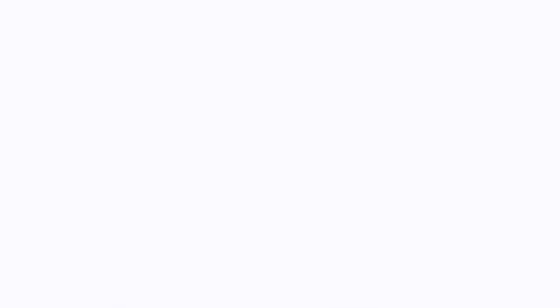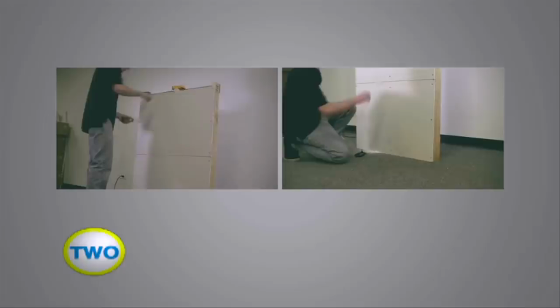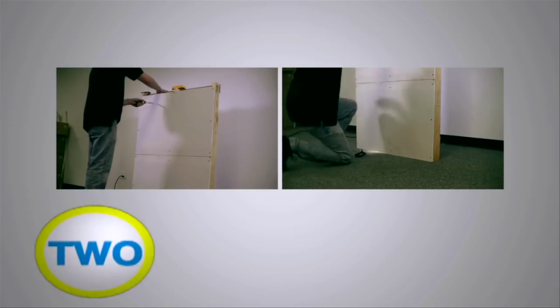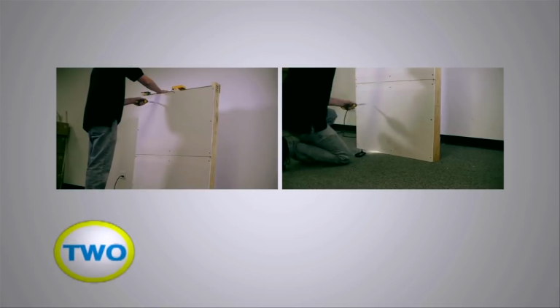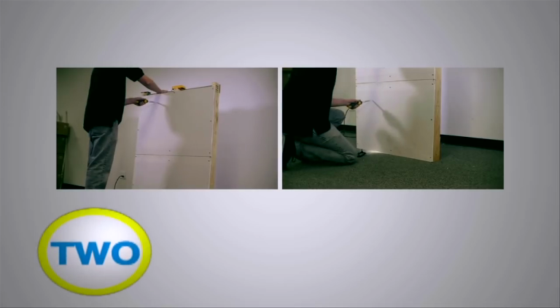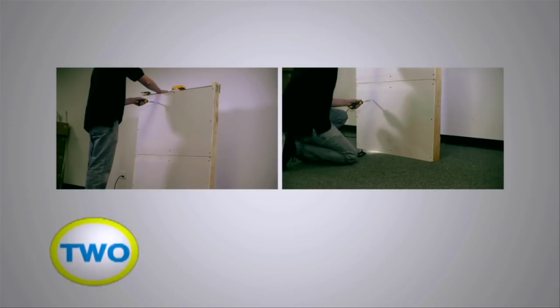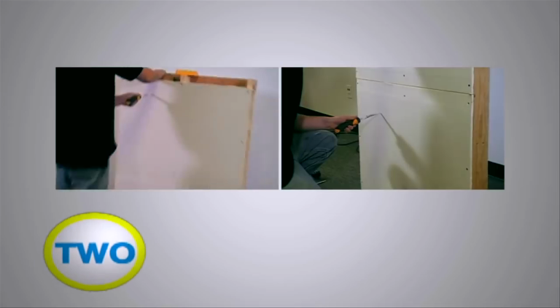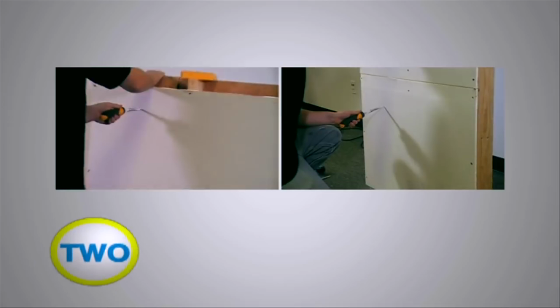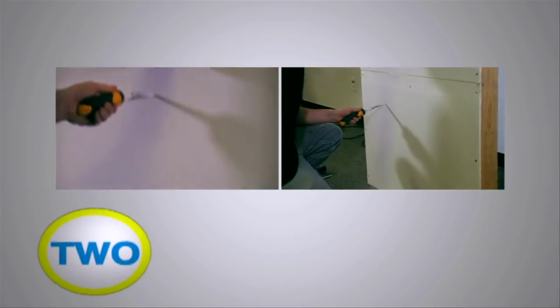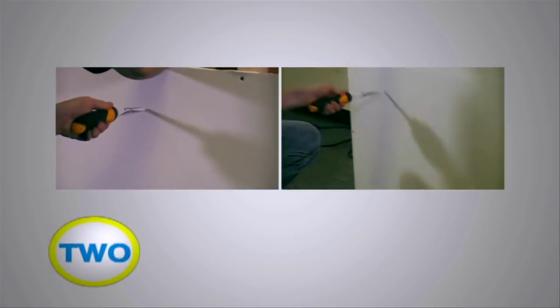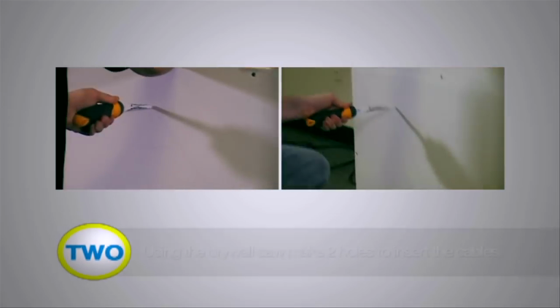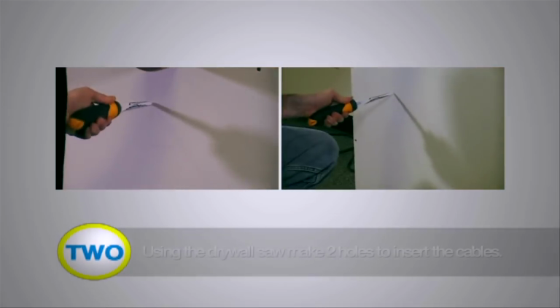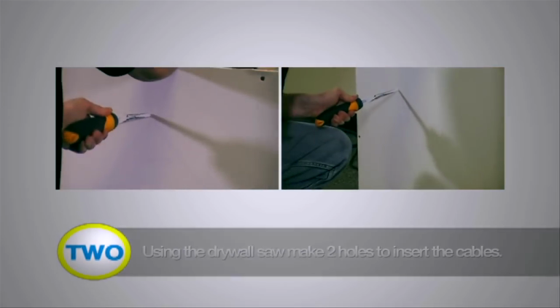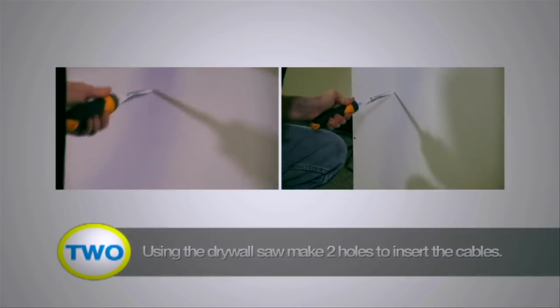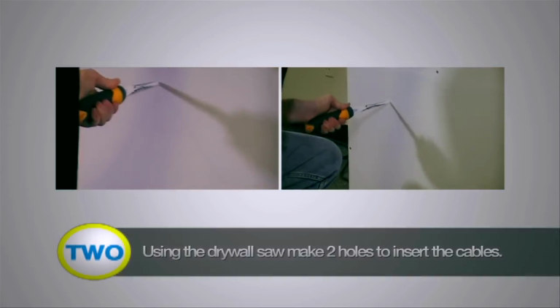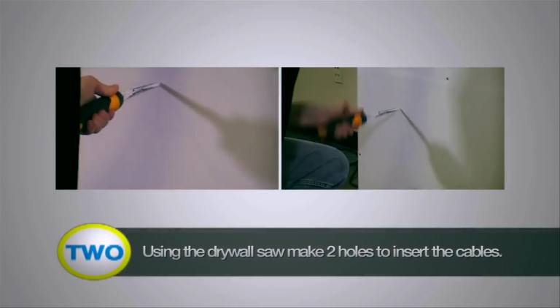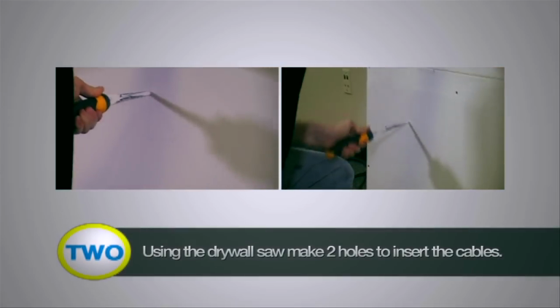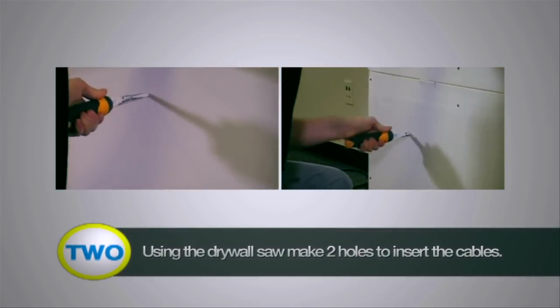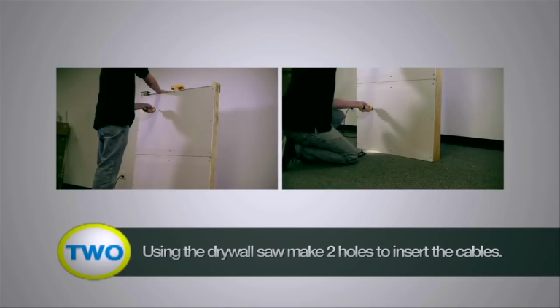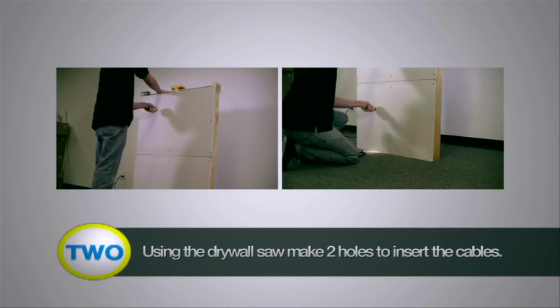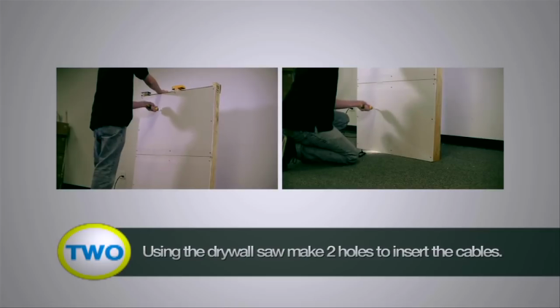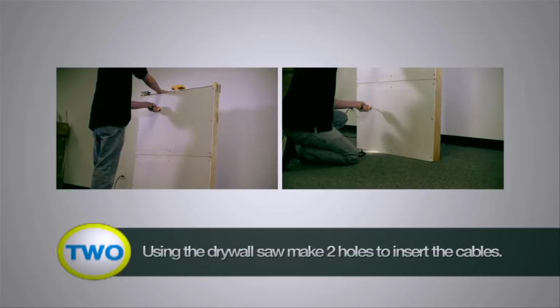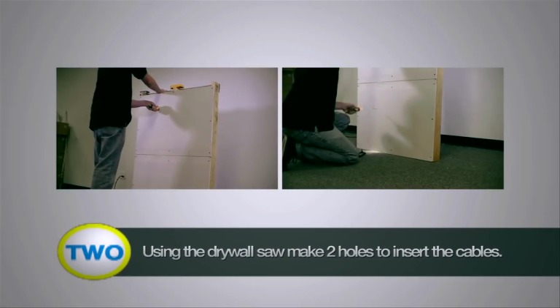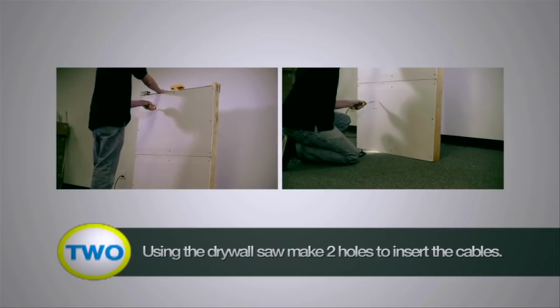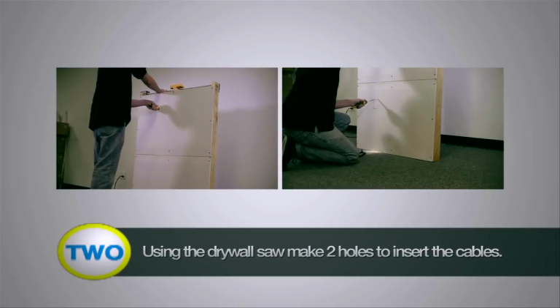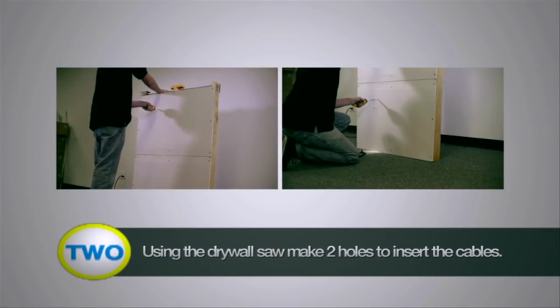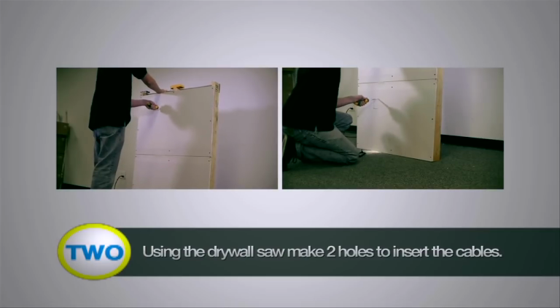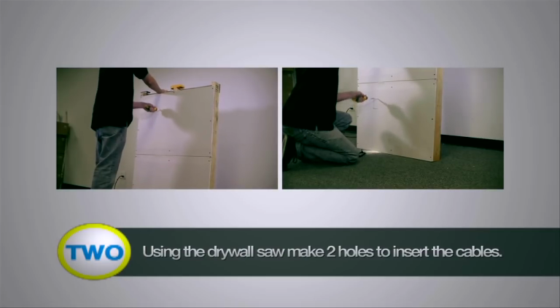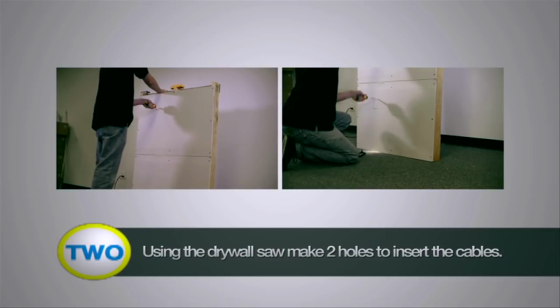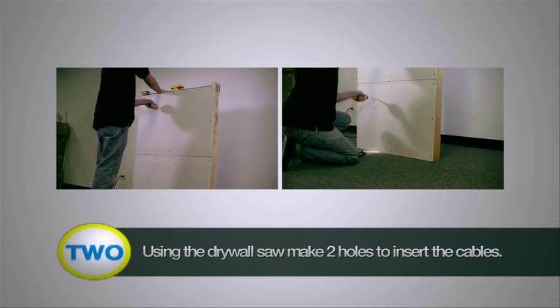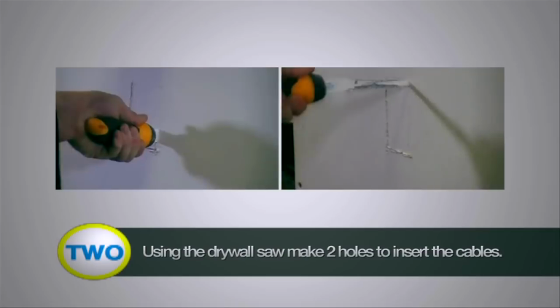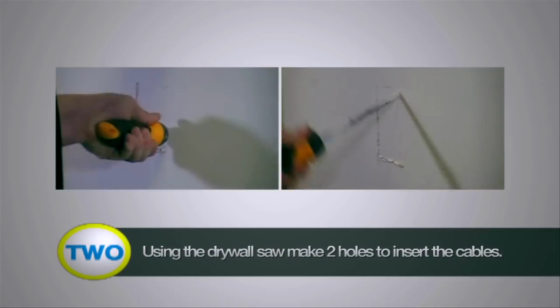Step 2: Using a drywall saw, make two holes to insert or take out the cables into the wall.